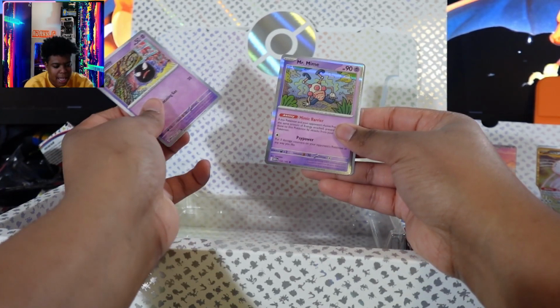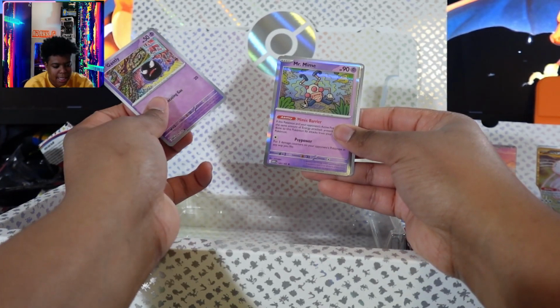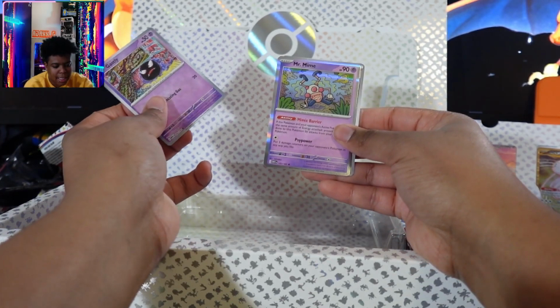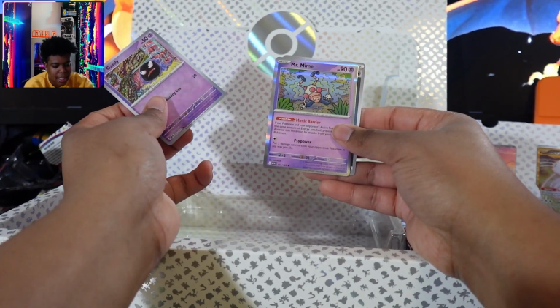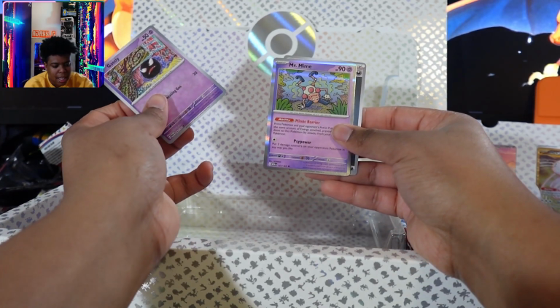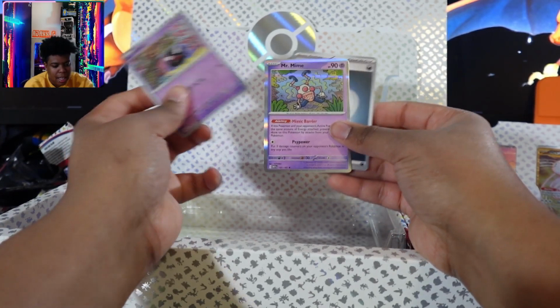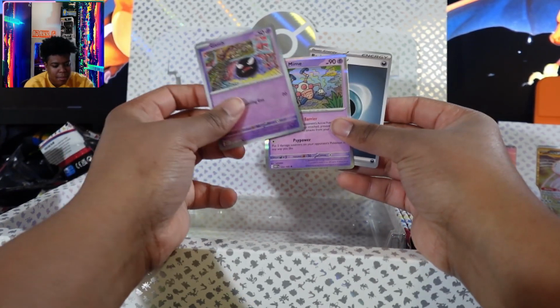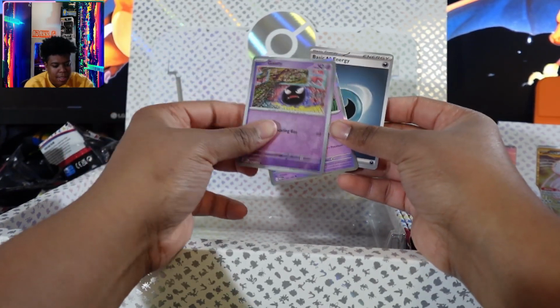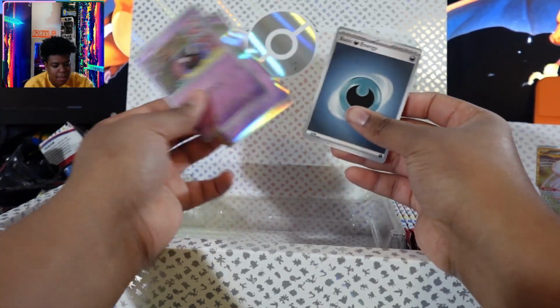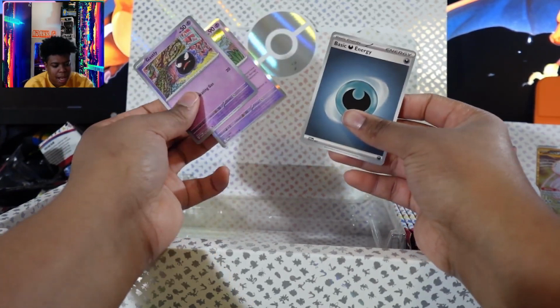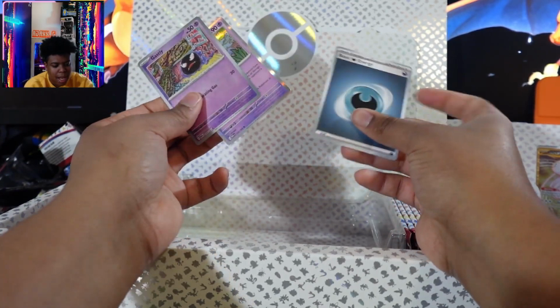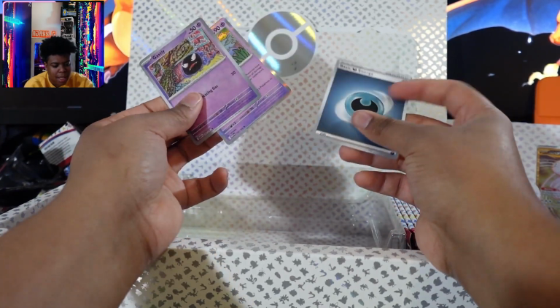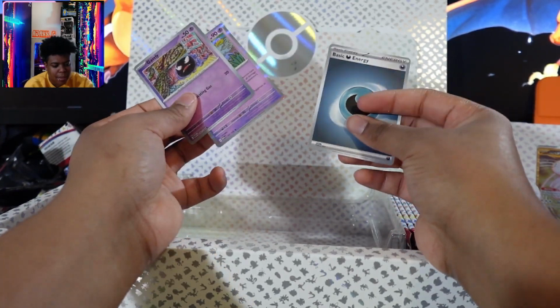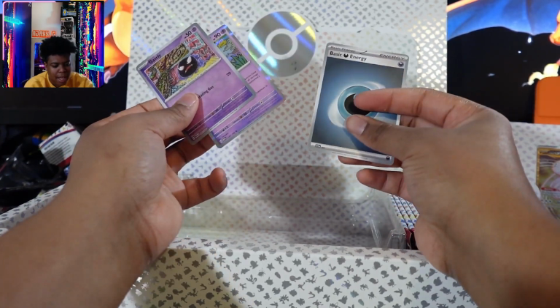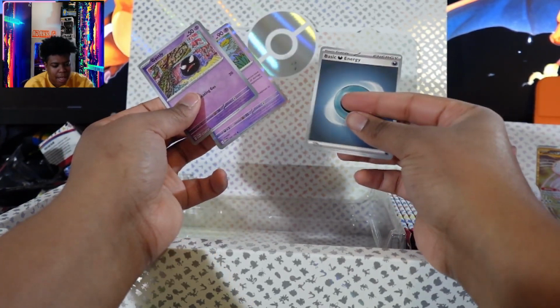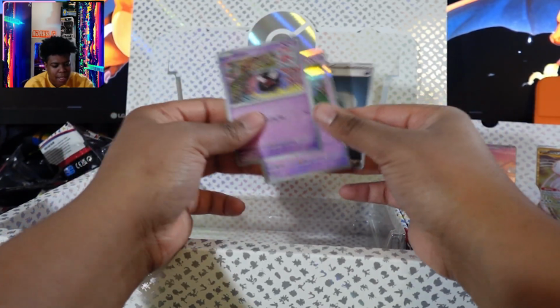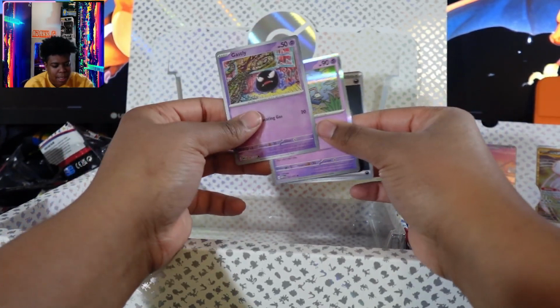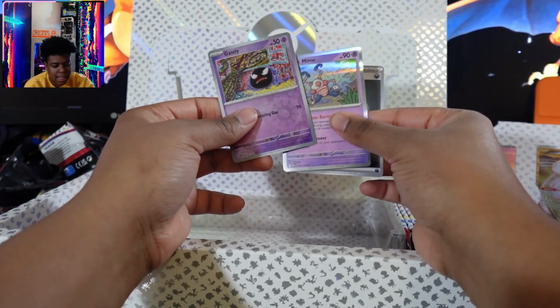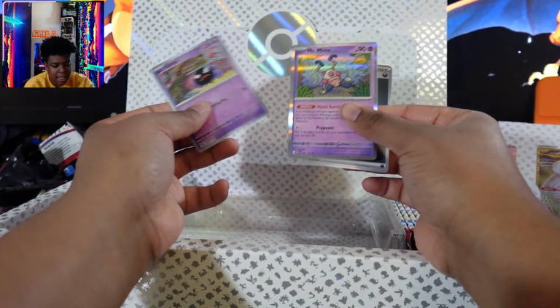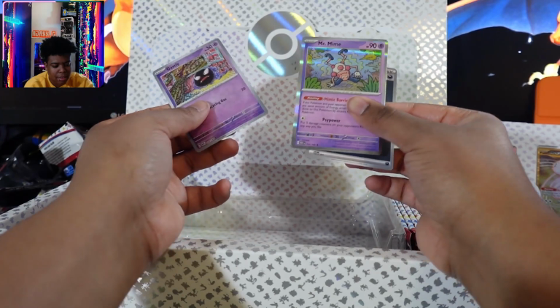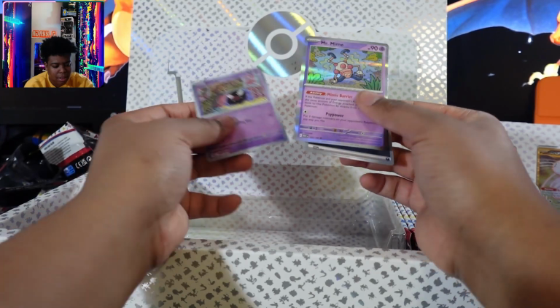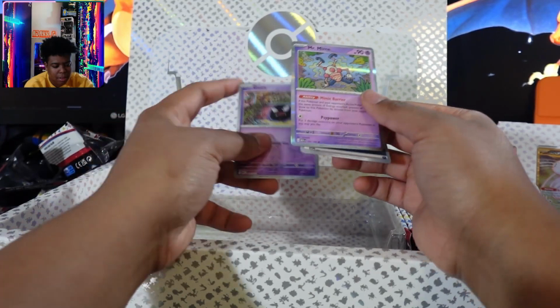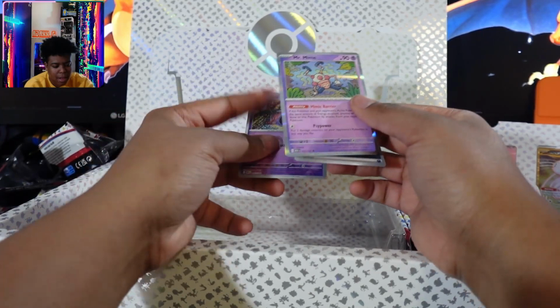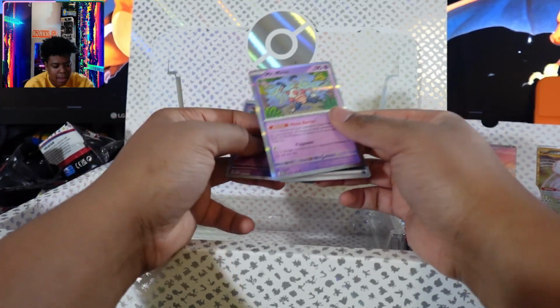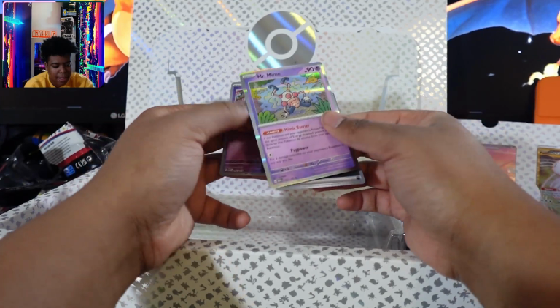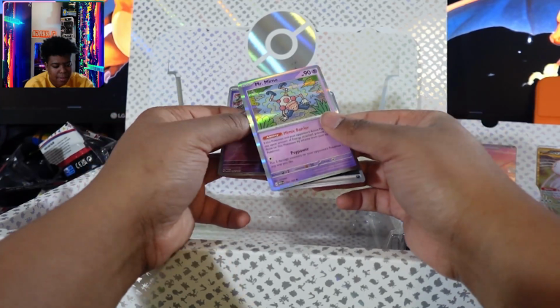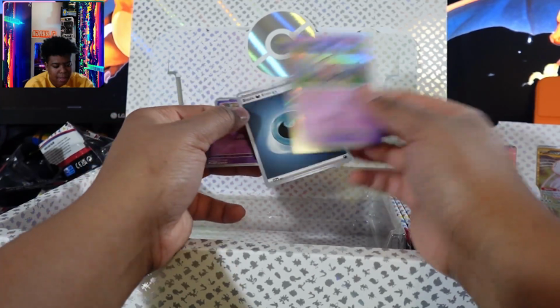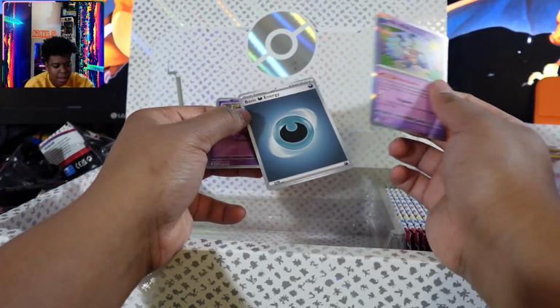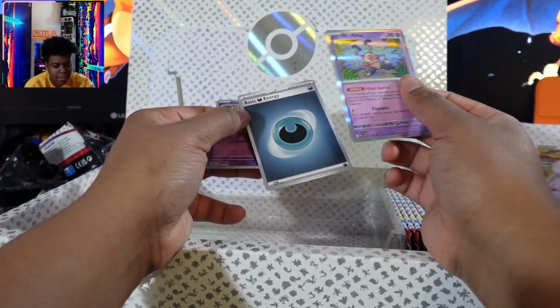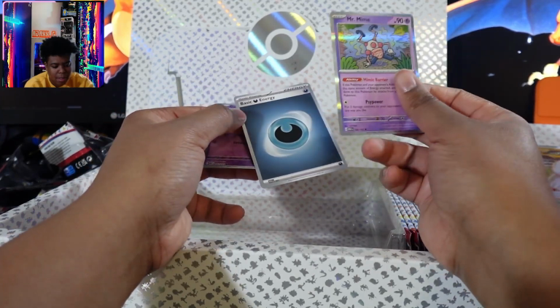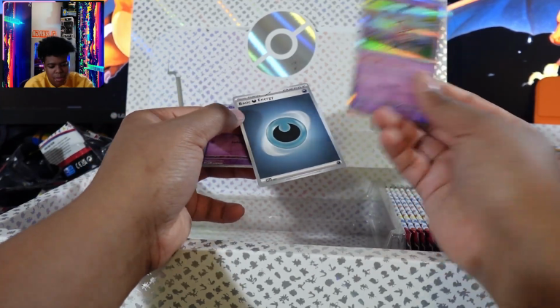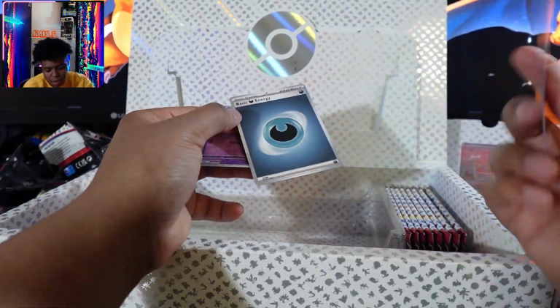Gastly, Mr. Mime, and a basic energy. Do I have this Mr. Mime is the question.